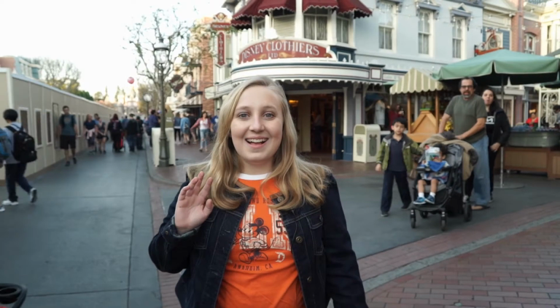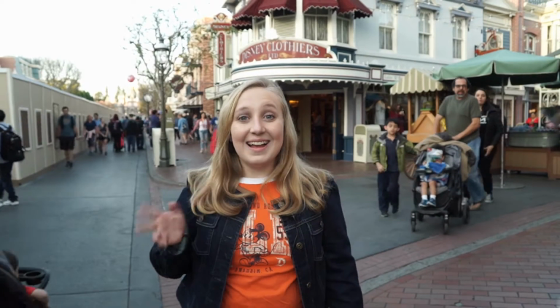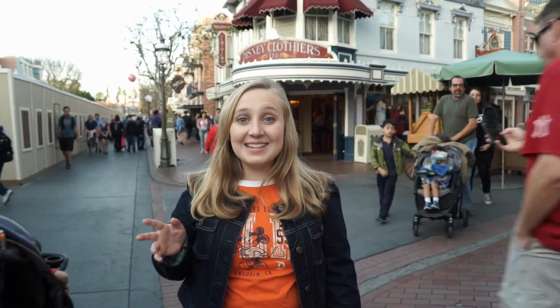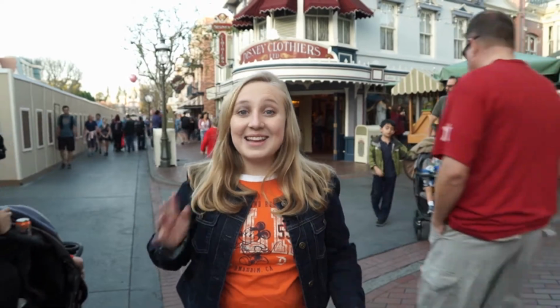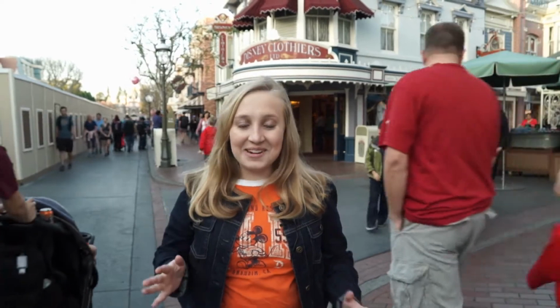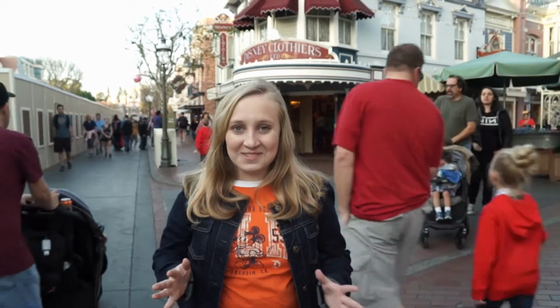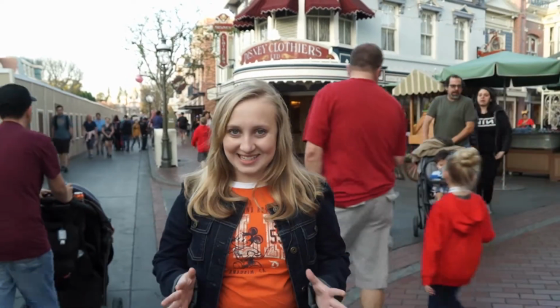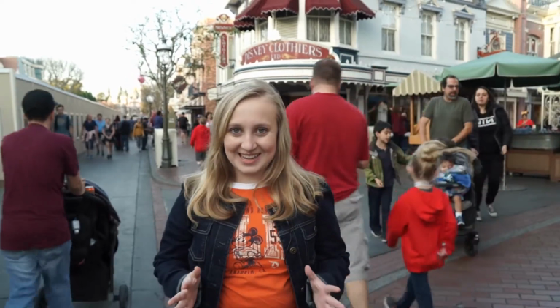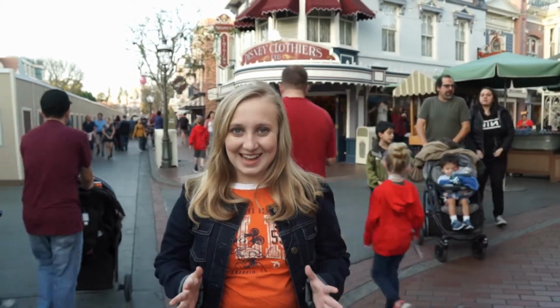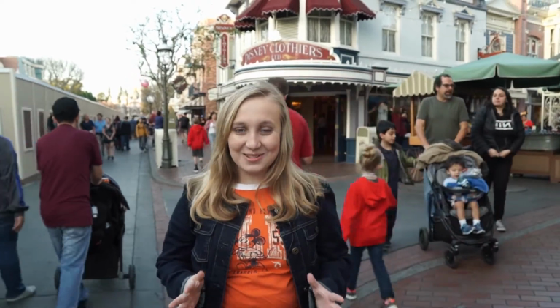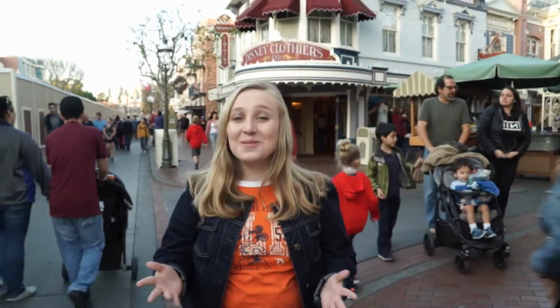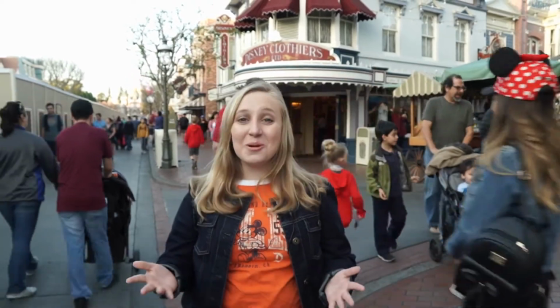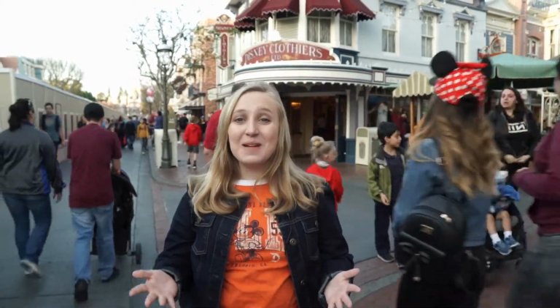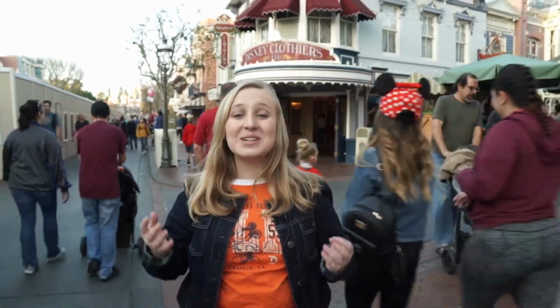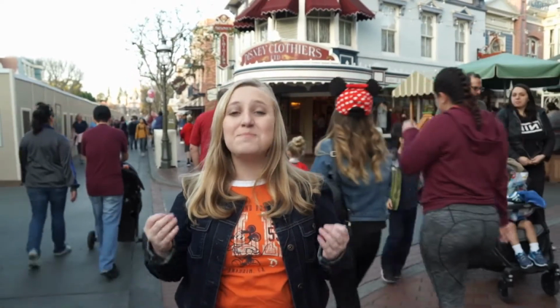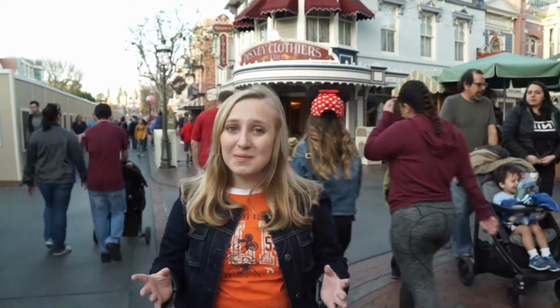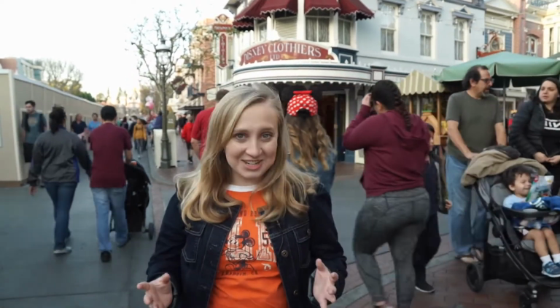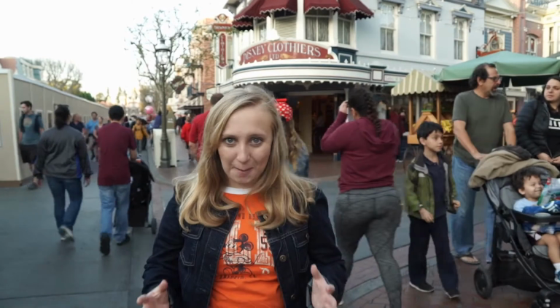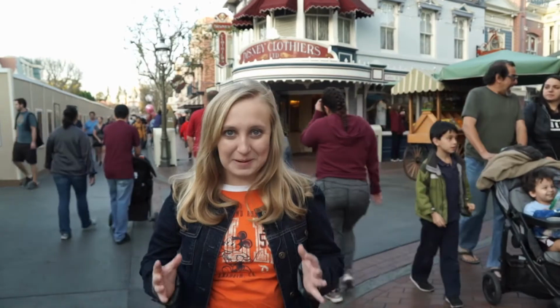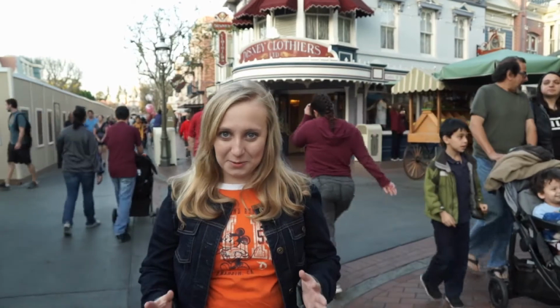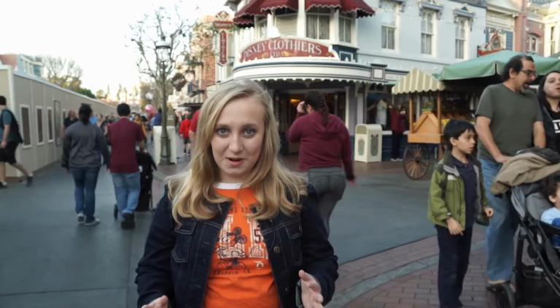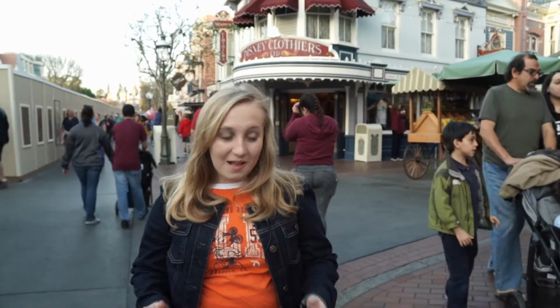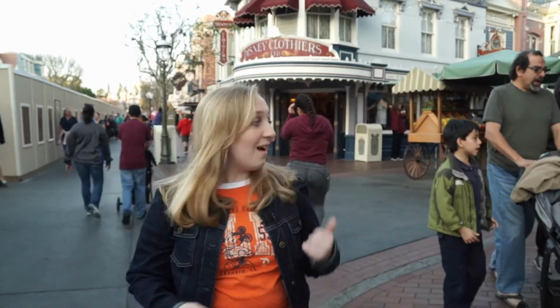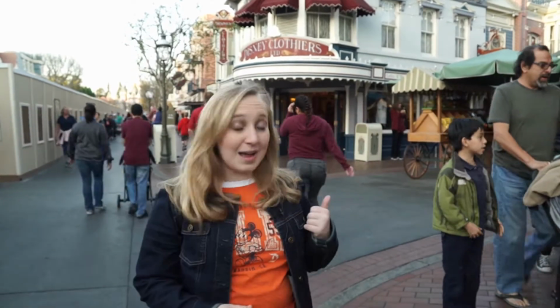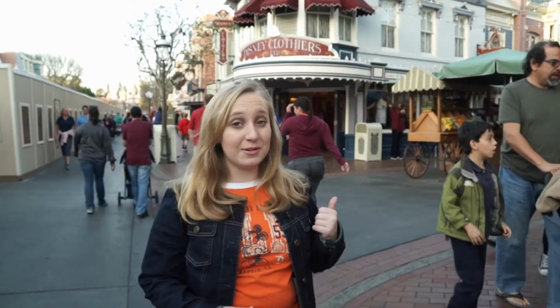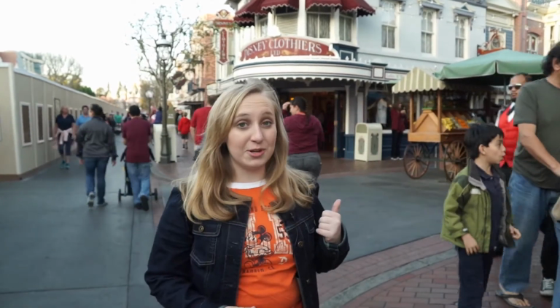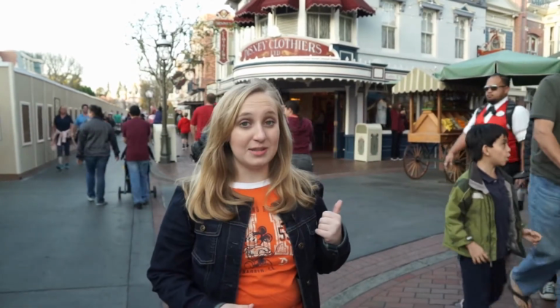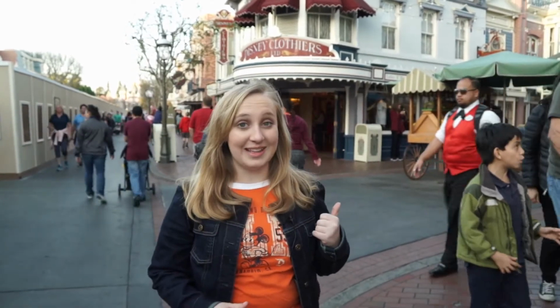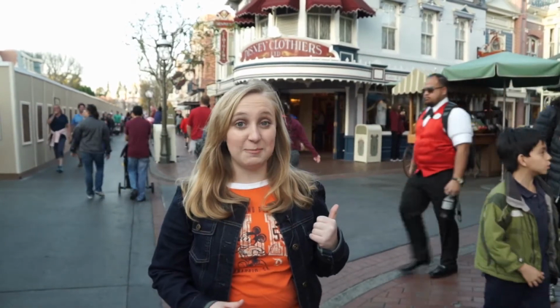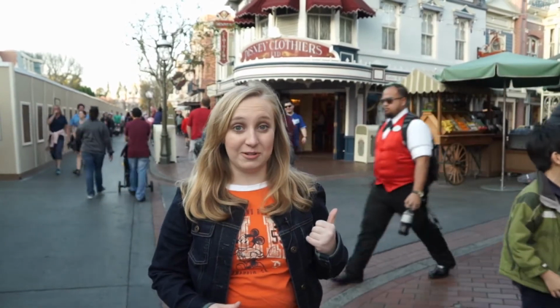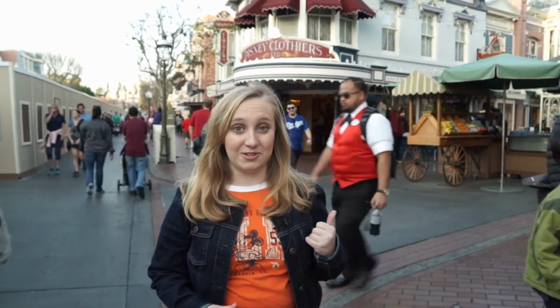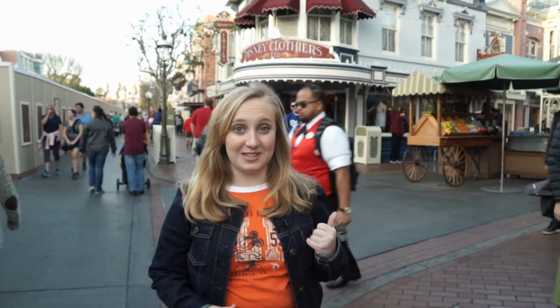Hey guys, Kara here for Disneyland Insiders. Welcome back to Bibbity Shoppity Boo. I'm here to show you the Disneyland spirit jerseys.